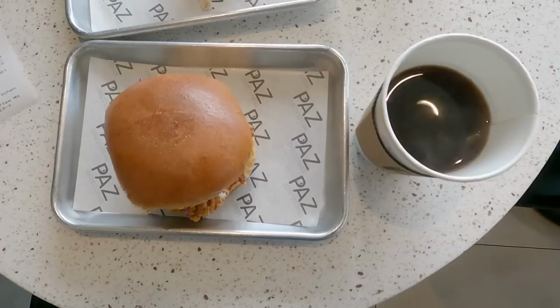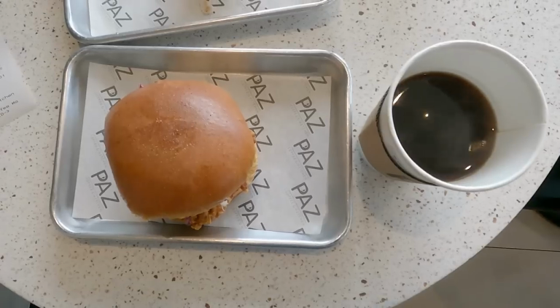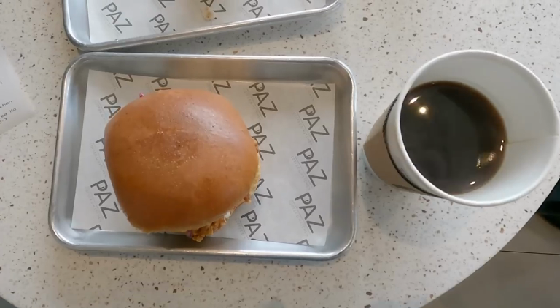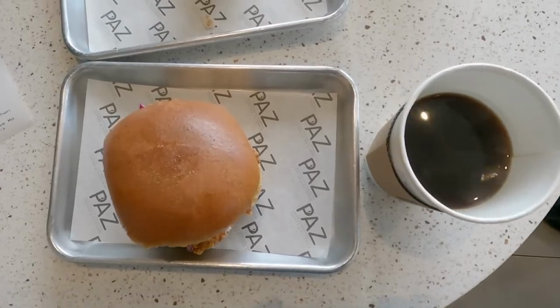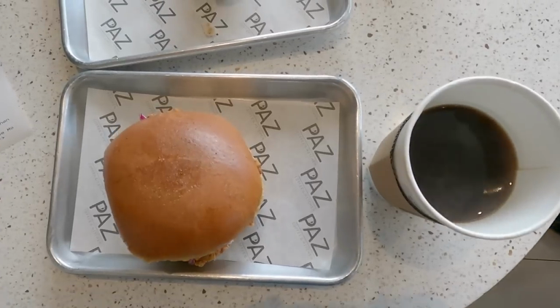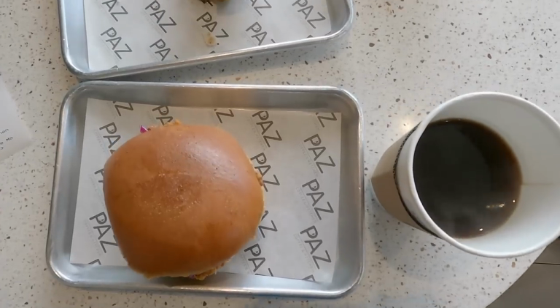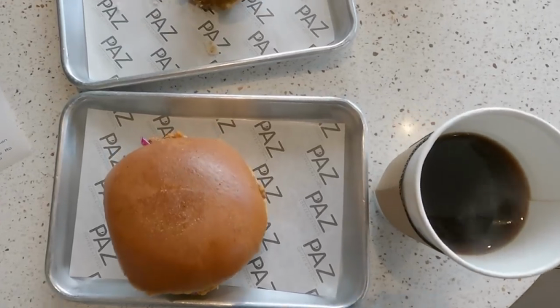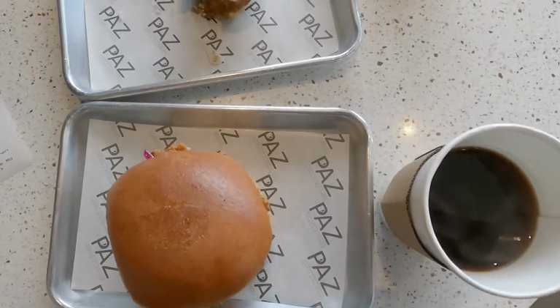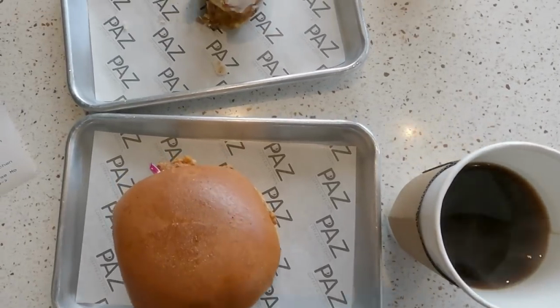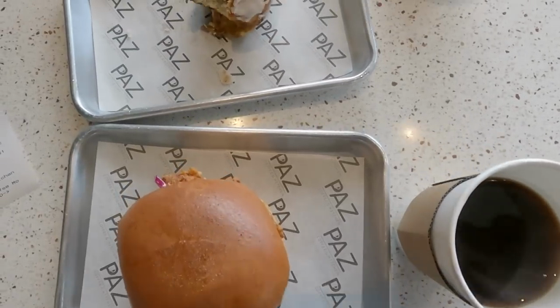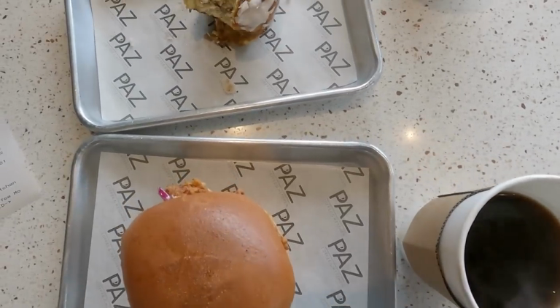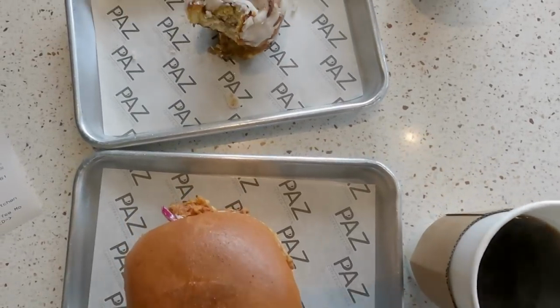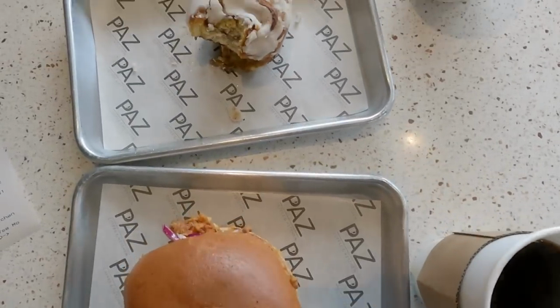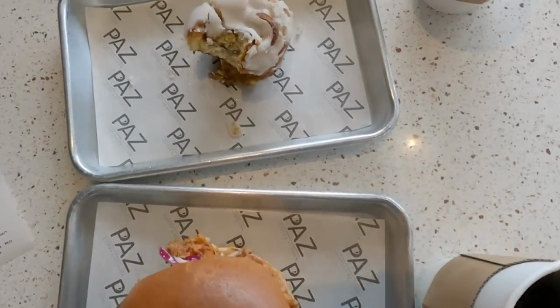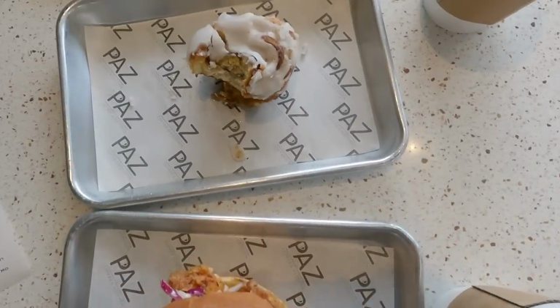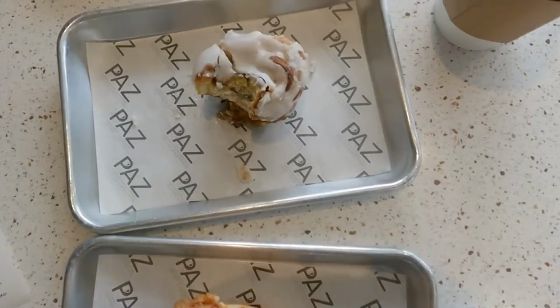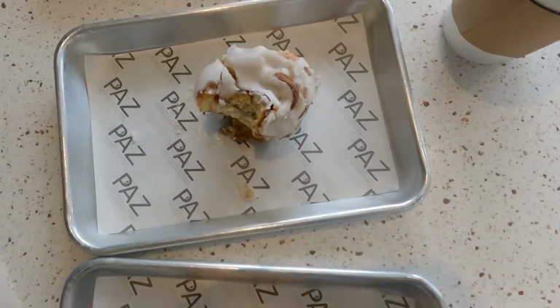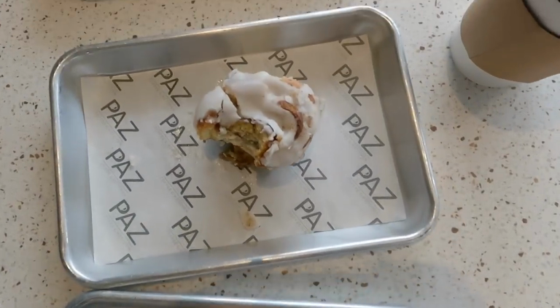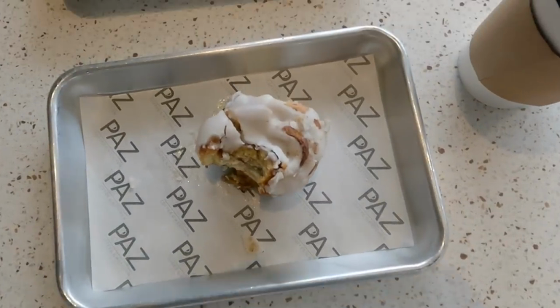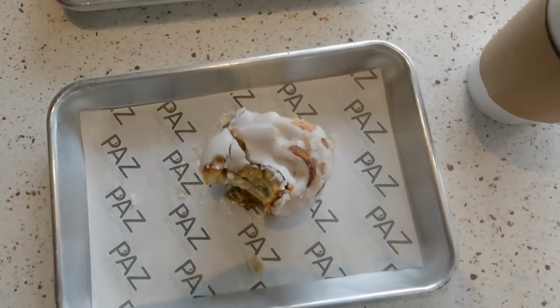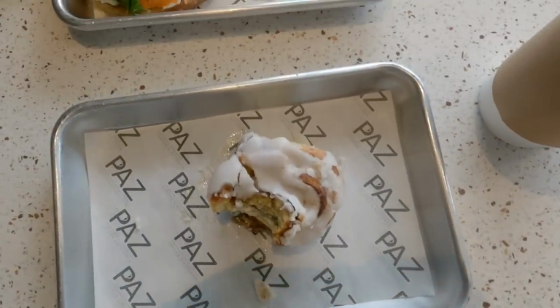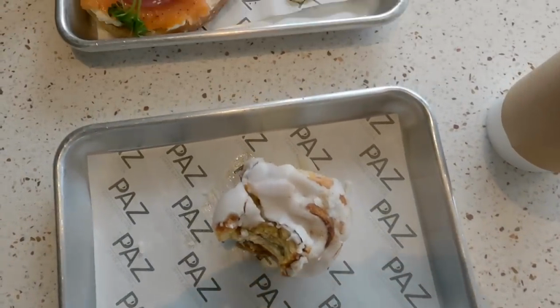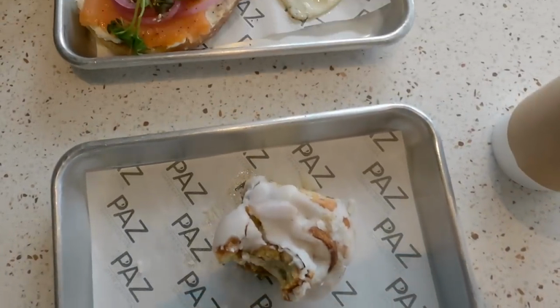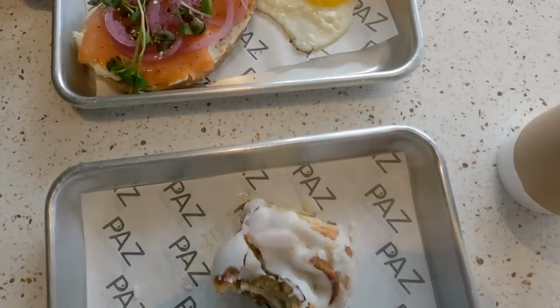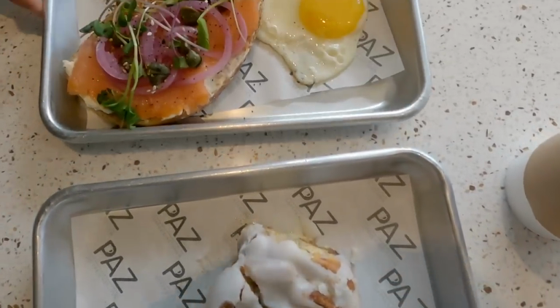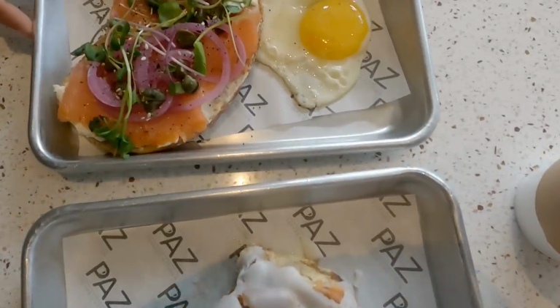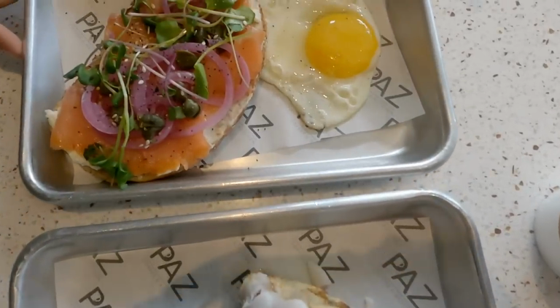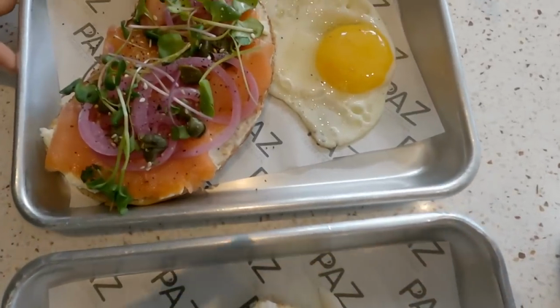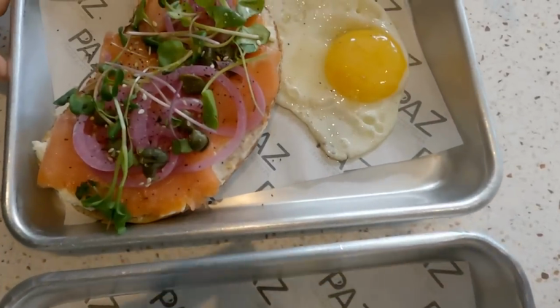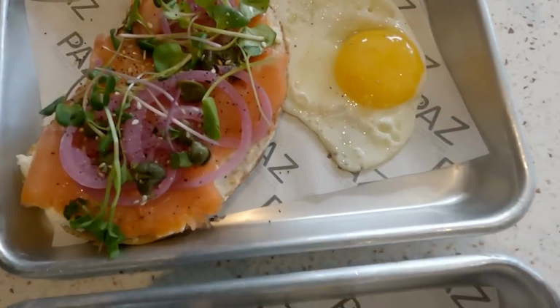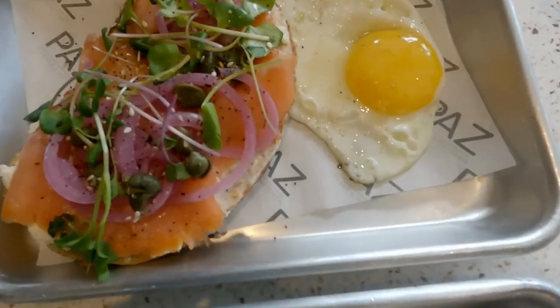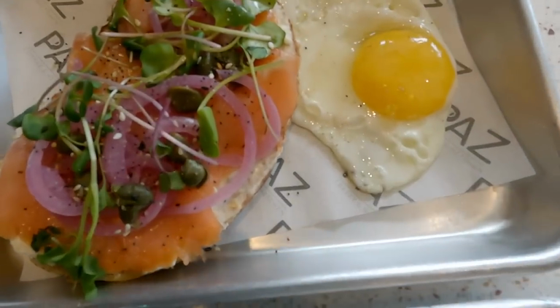Check out the scrumptious spread in this one — a sandwich, a roll, and a salmon and egg thingy.